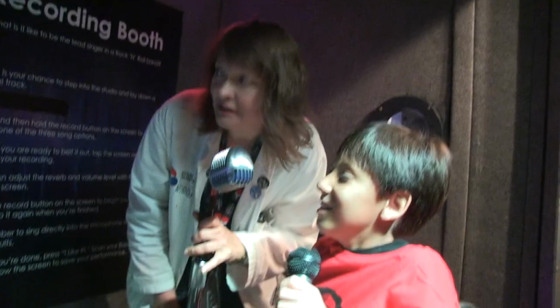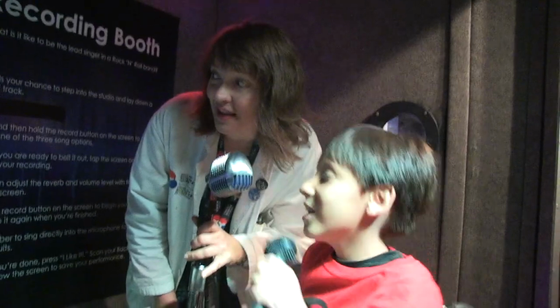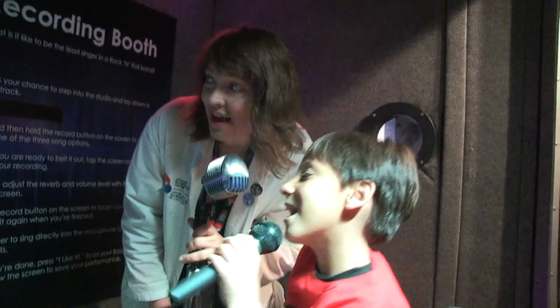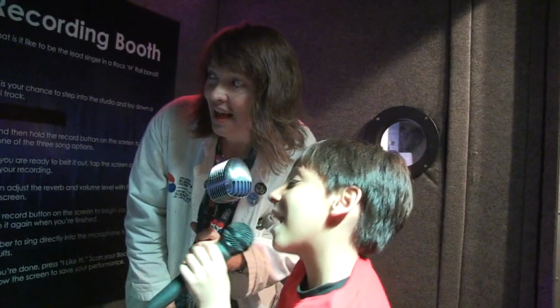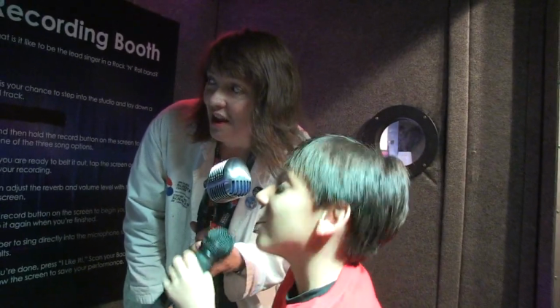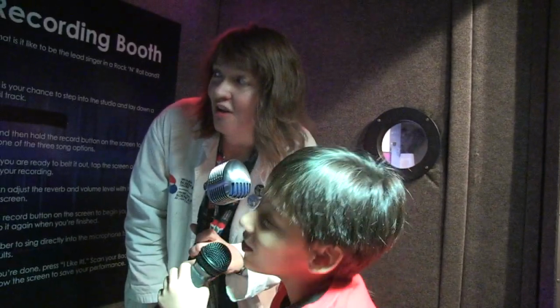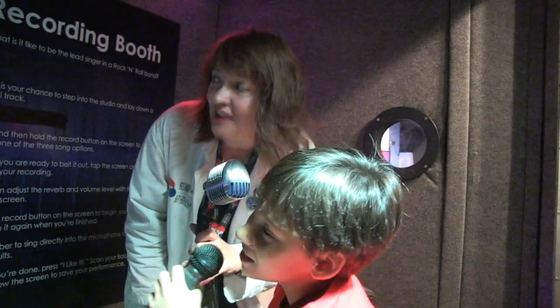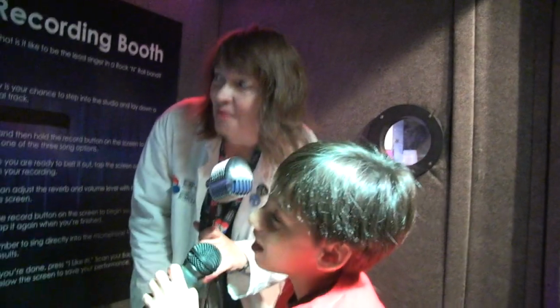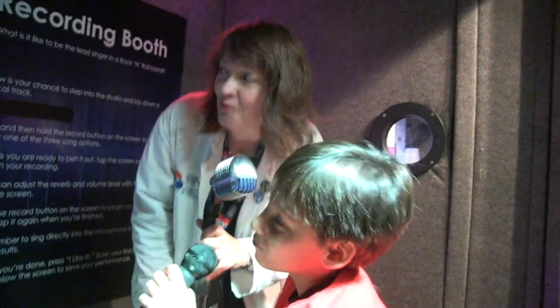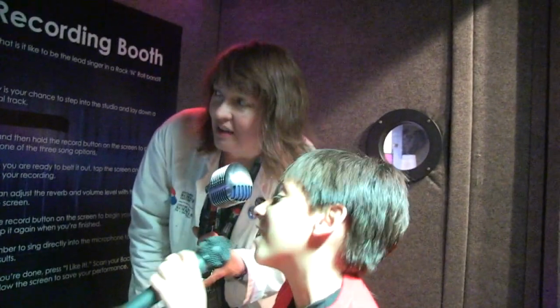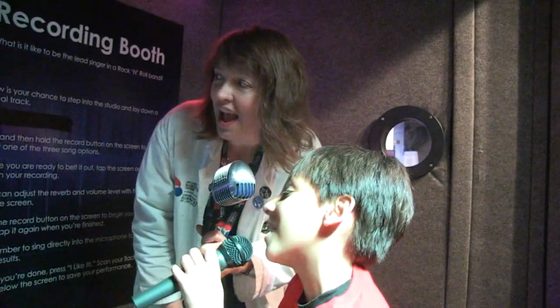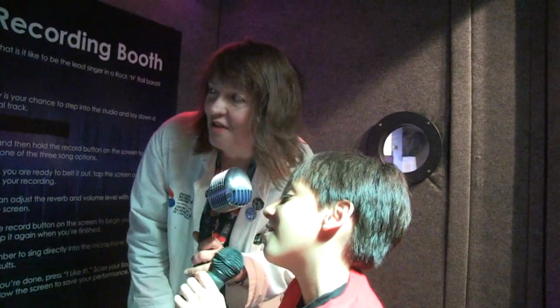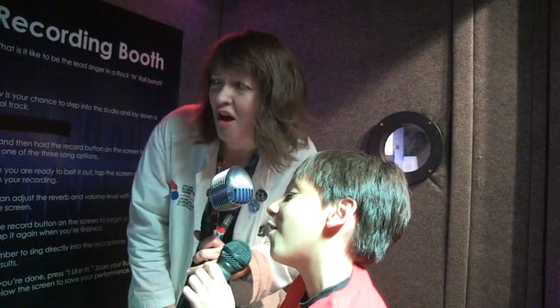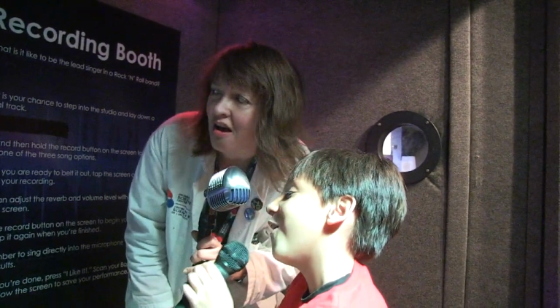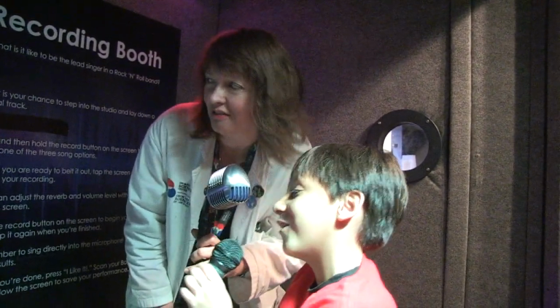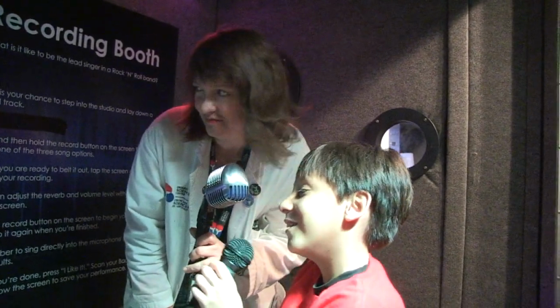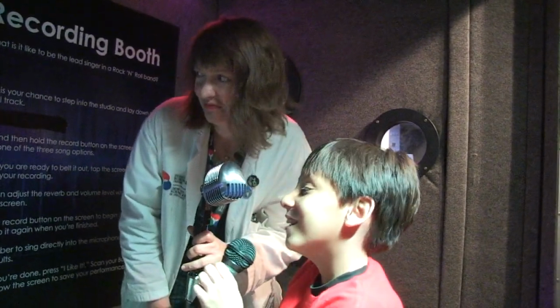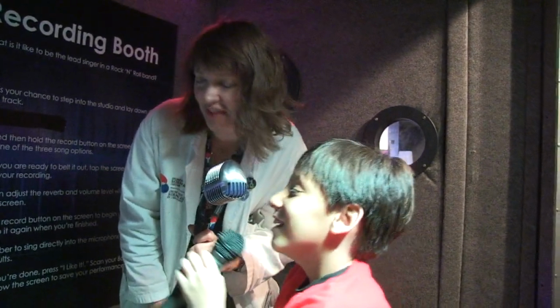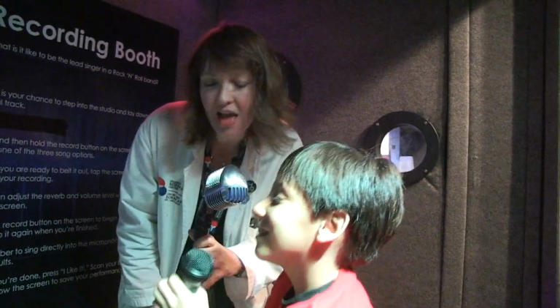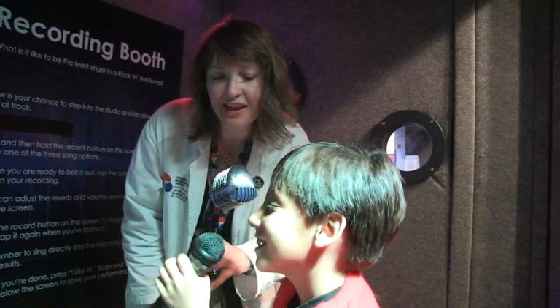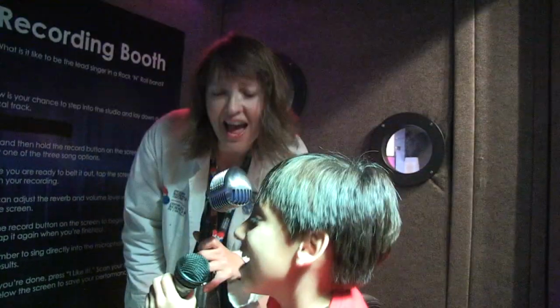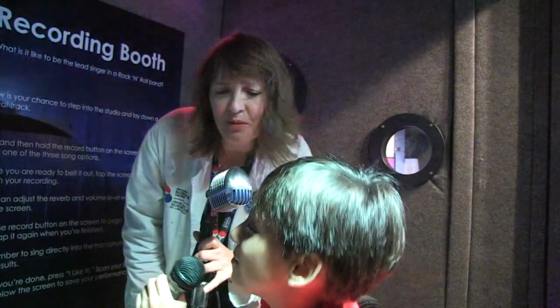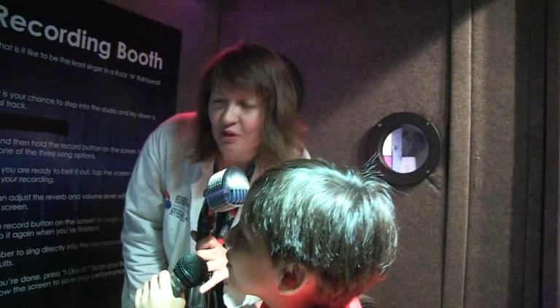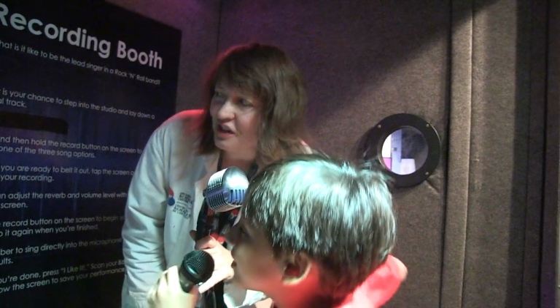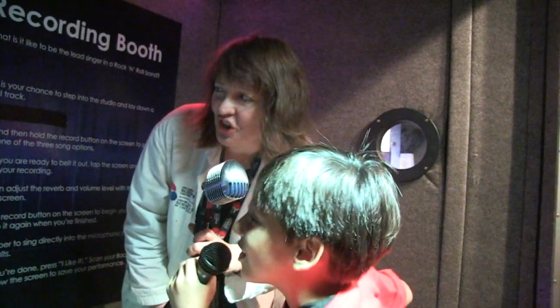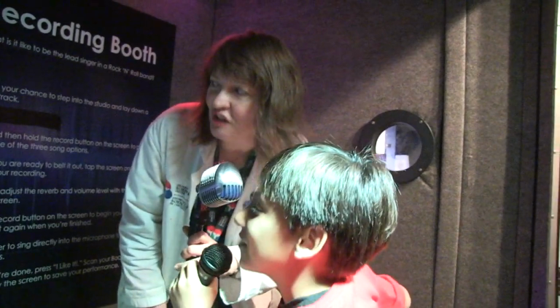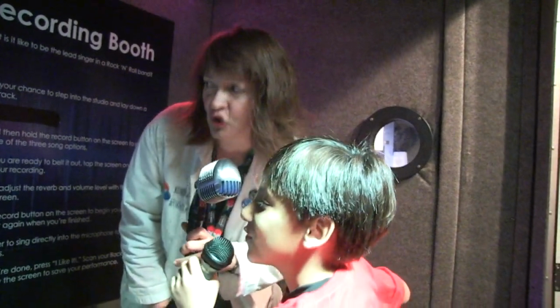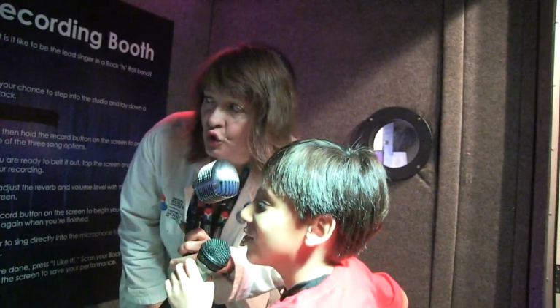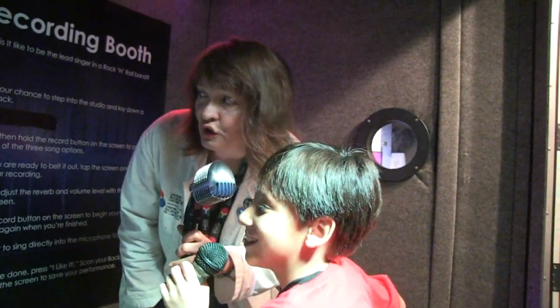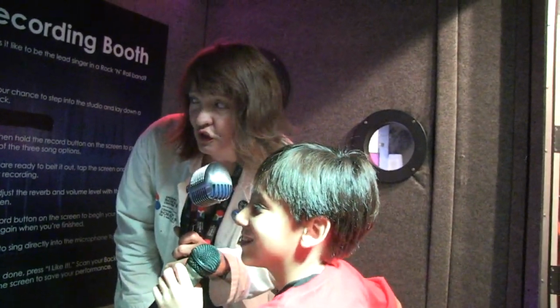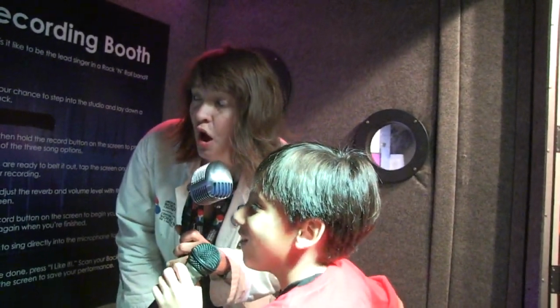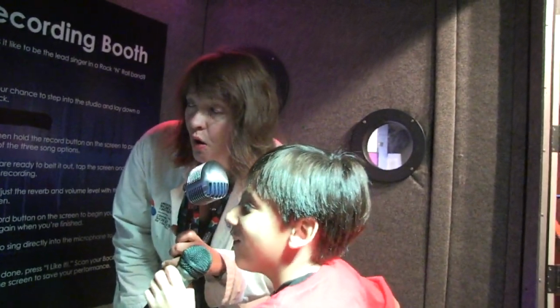Still like that old time rock and roll — the kind of music just soothes my soul.